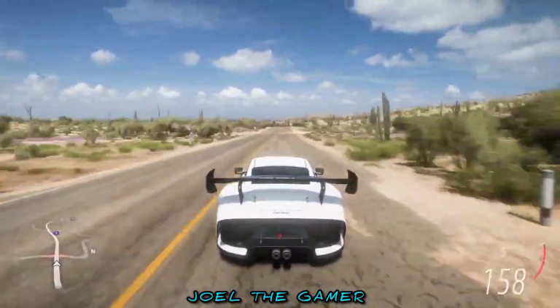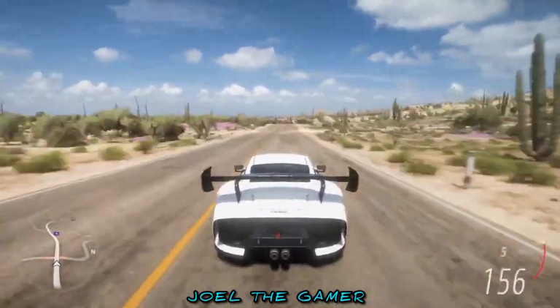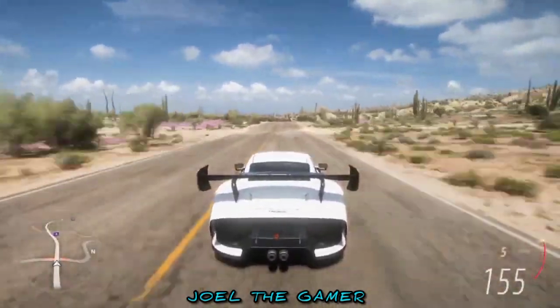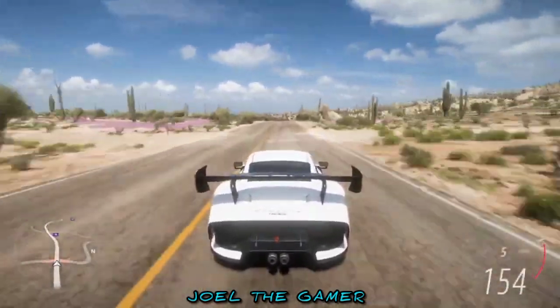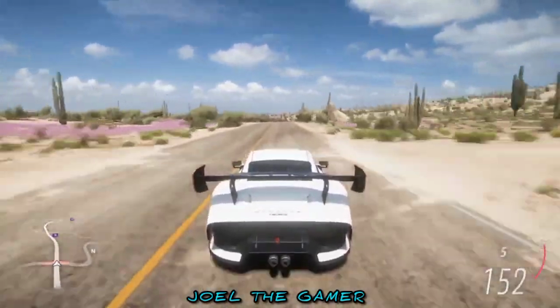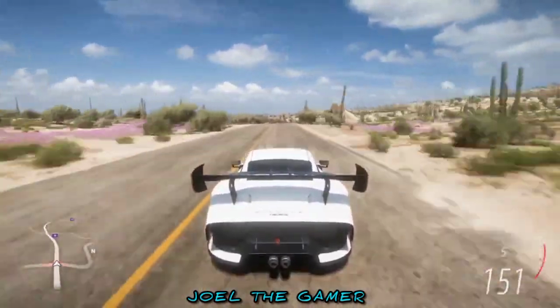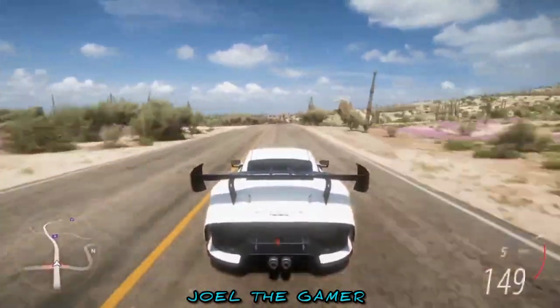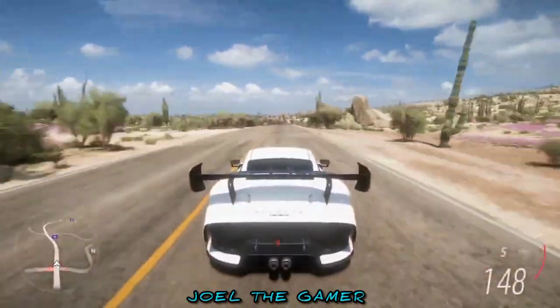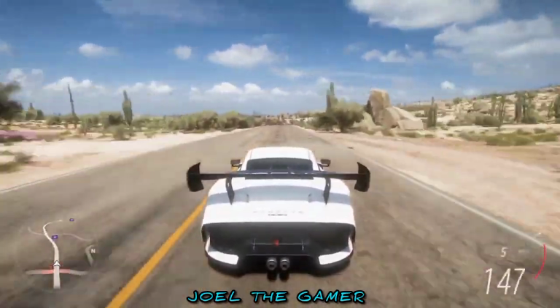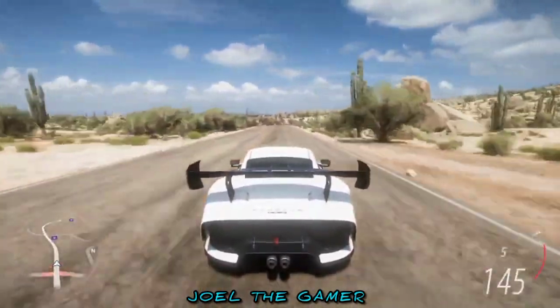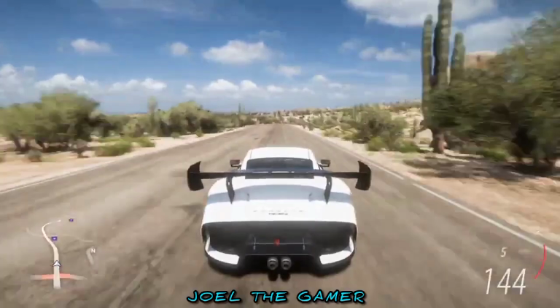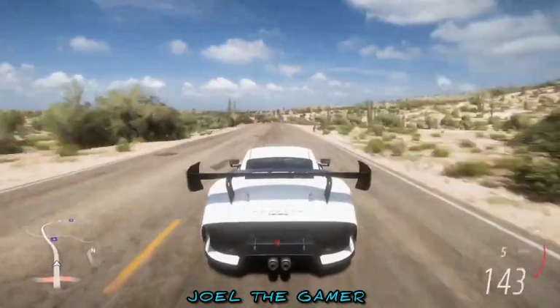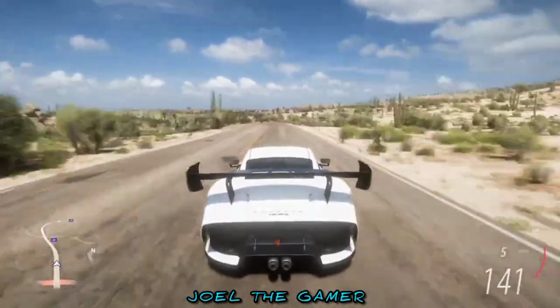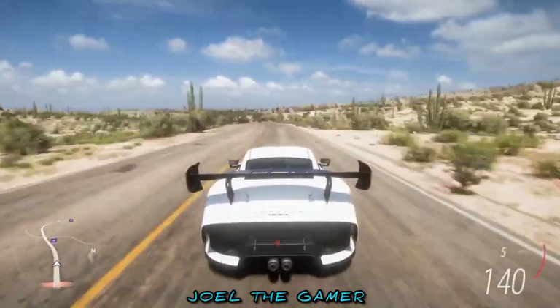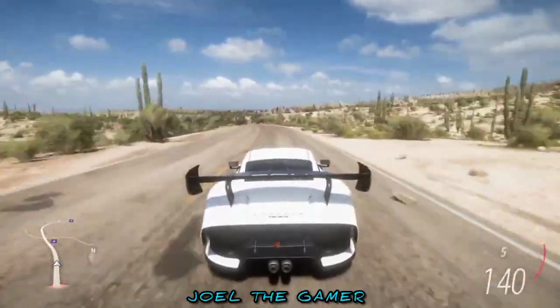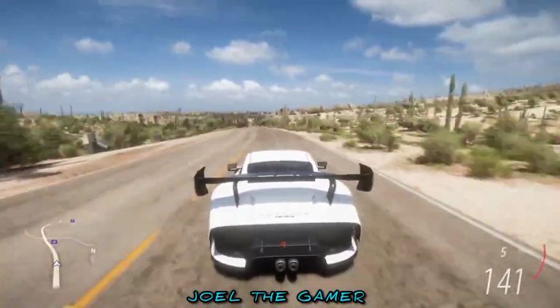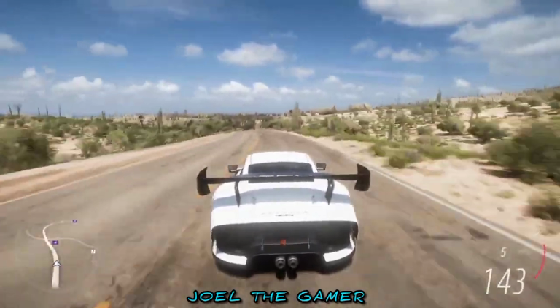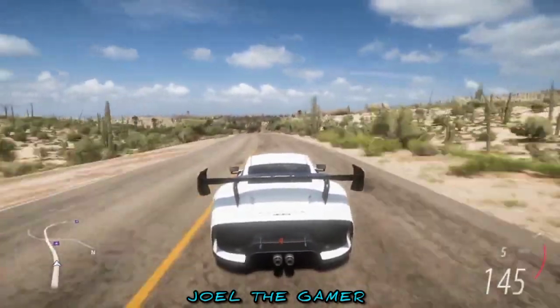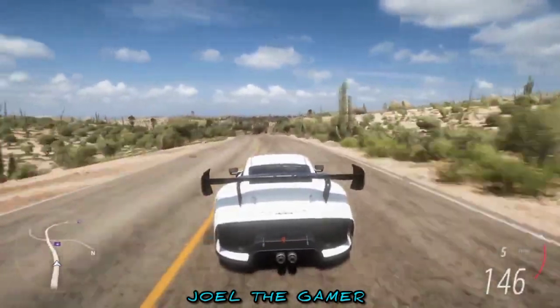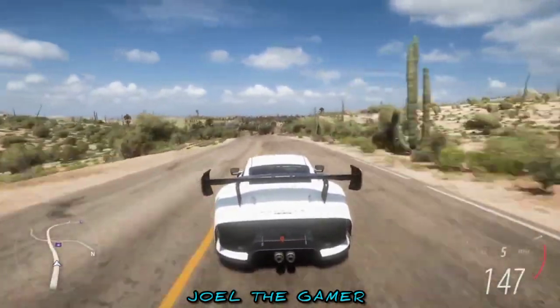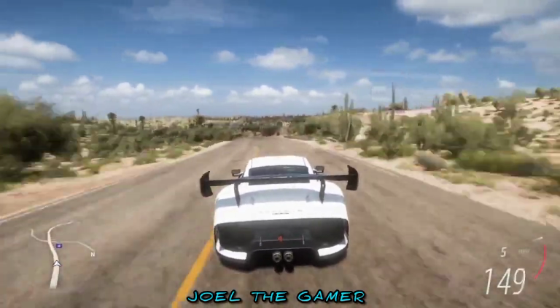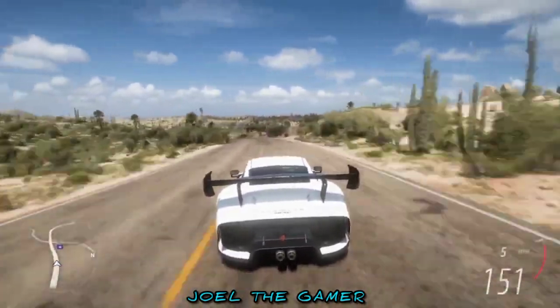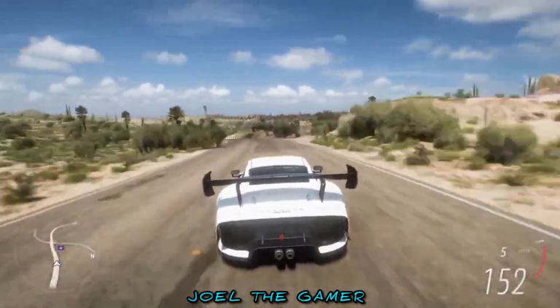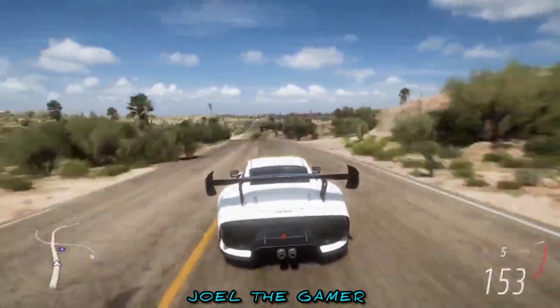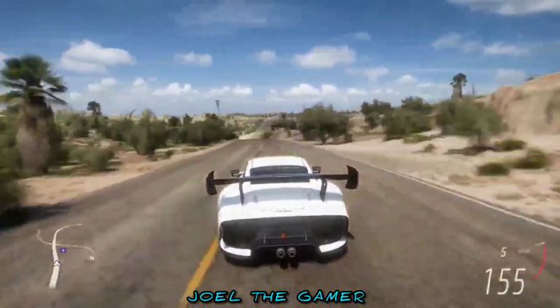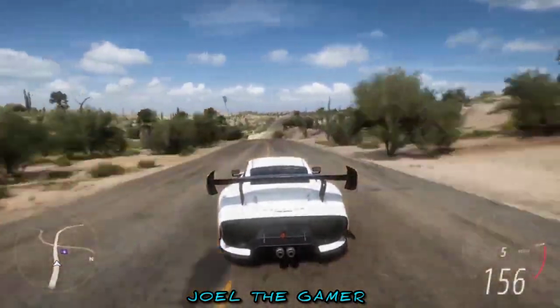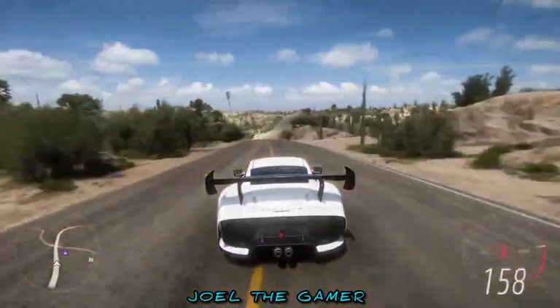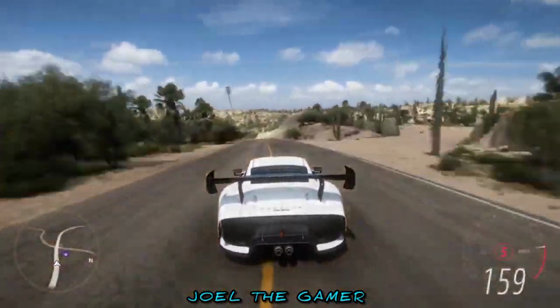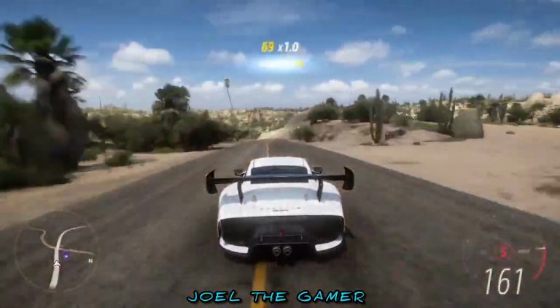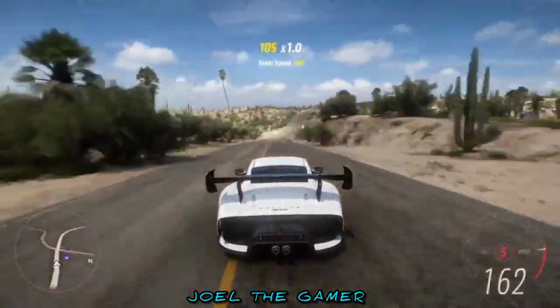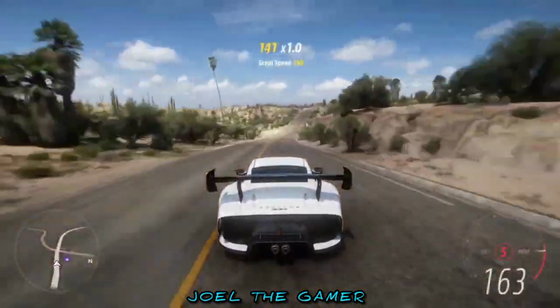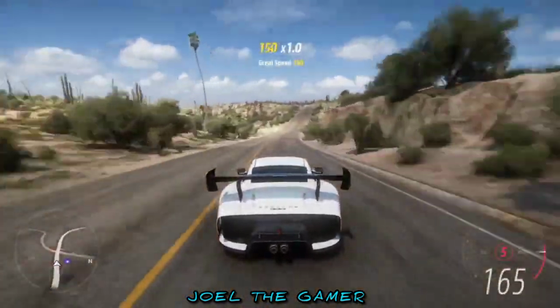Coupled with a supreme grip and driving experience, we find ourselves in front of quite a predator for the Horizon Festival.